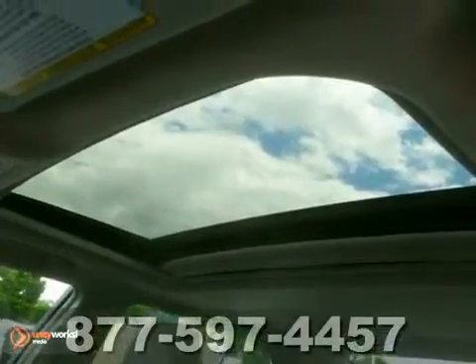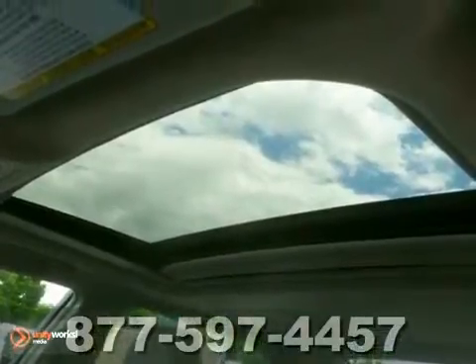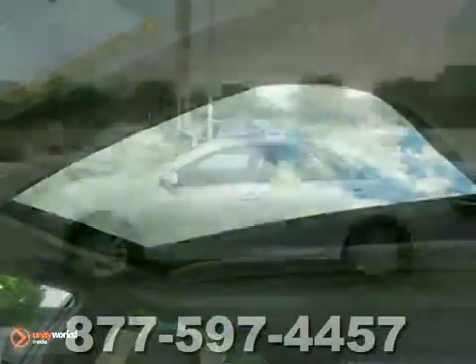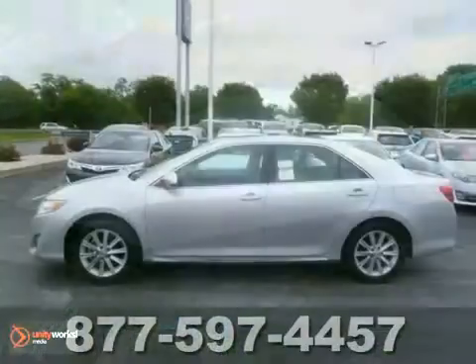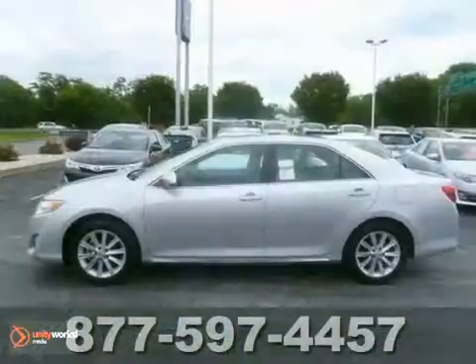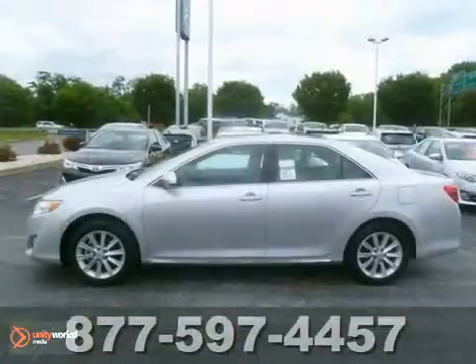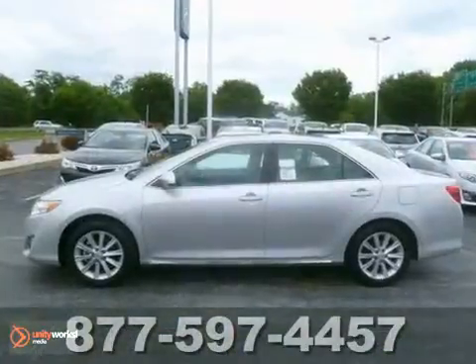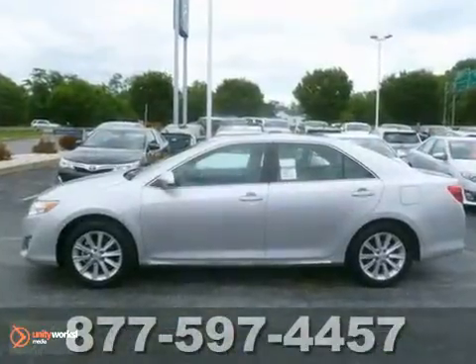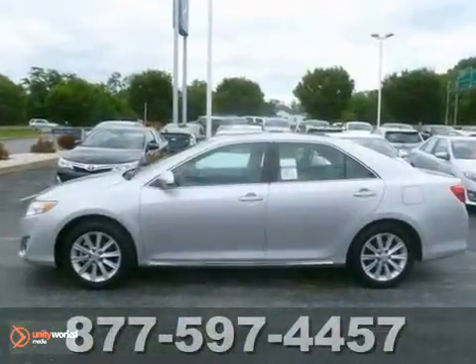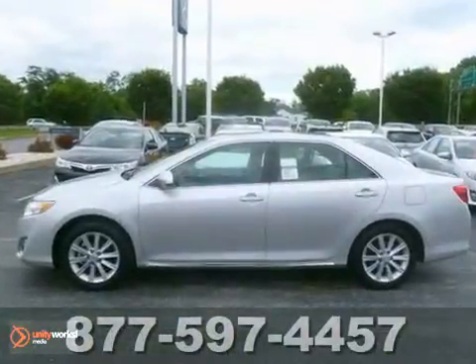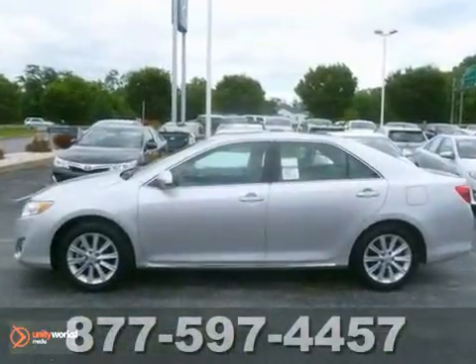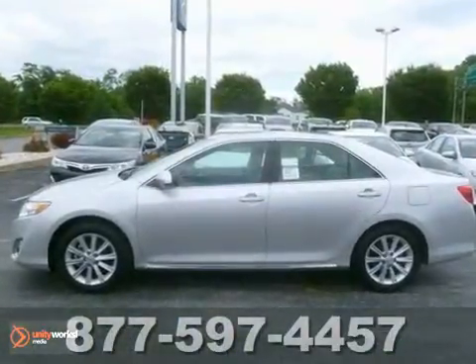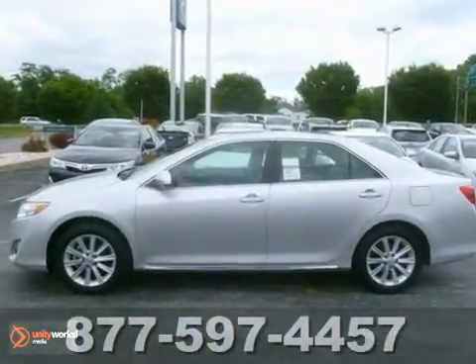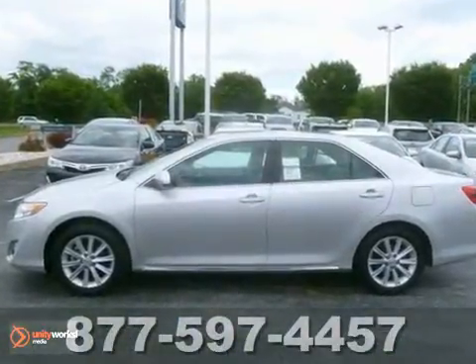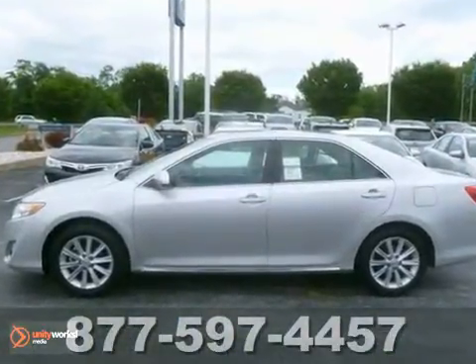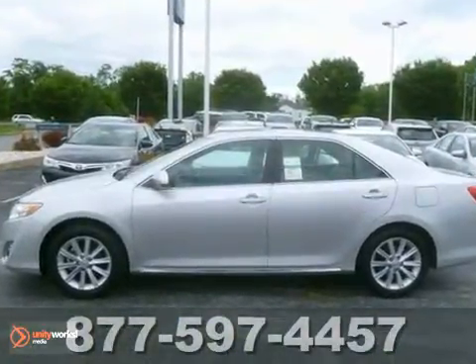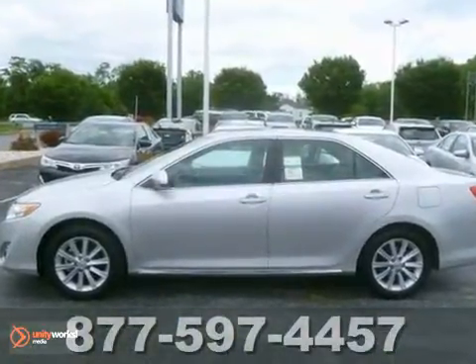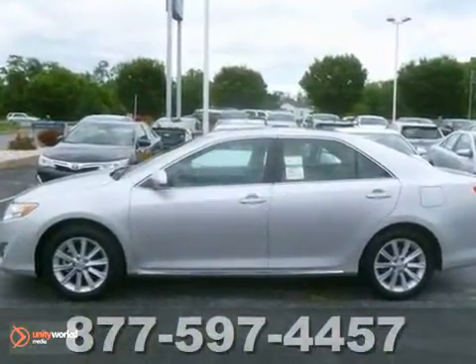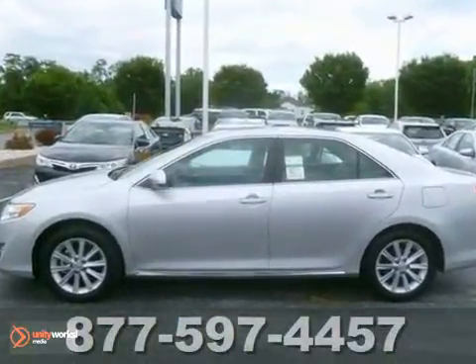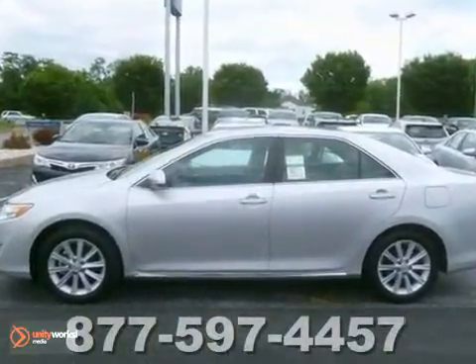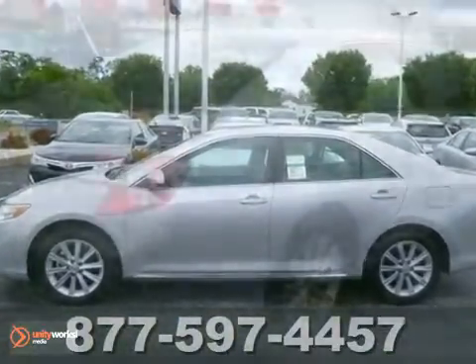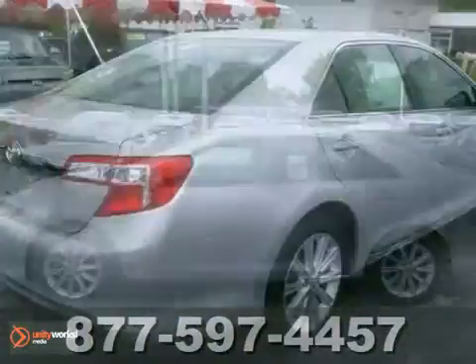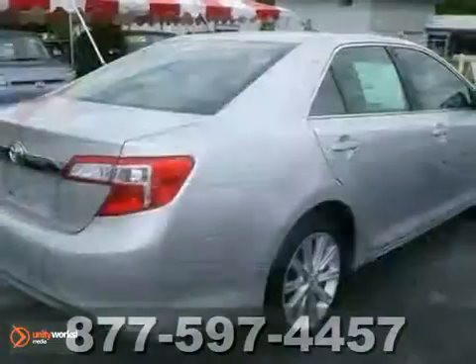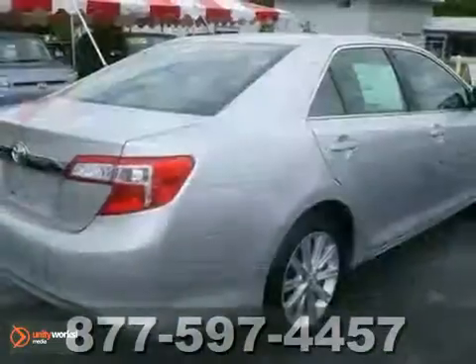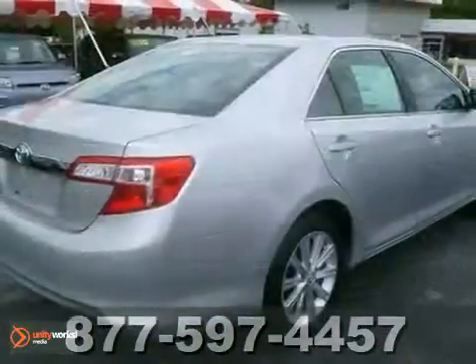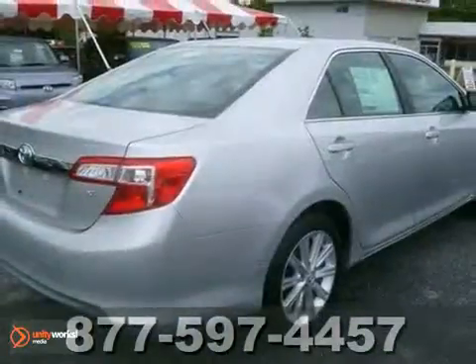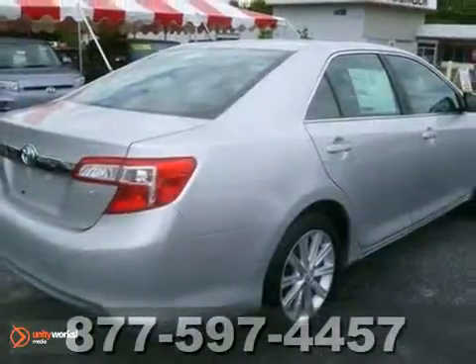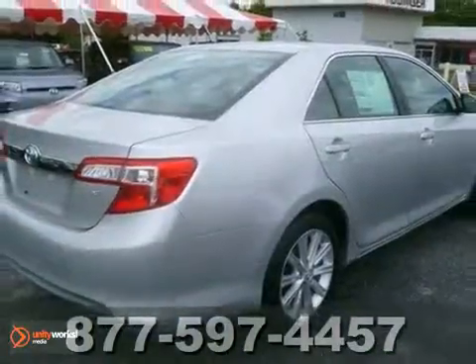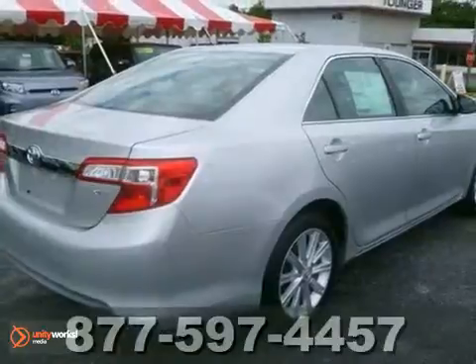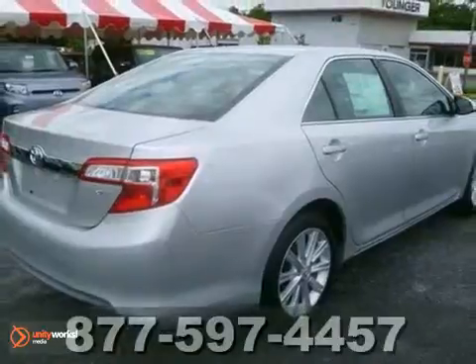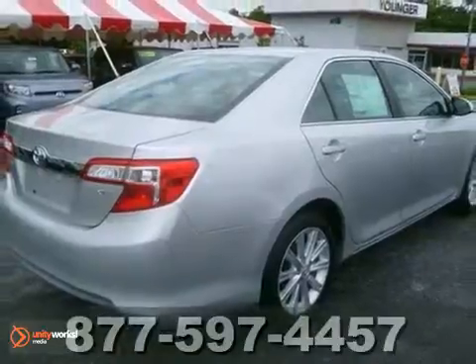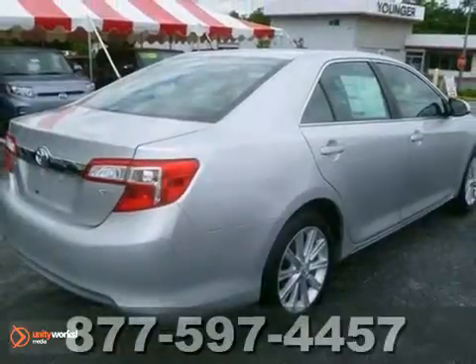A favorite among many, this Camry offers the best of all worlds. Come see it for yourself today.